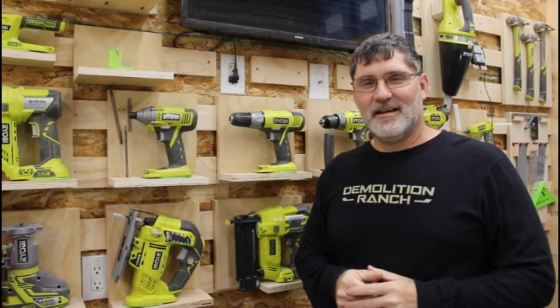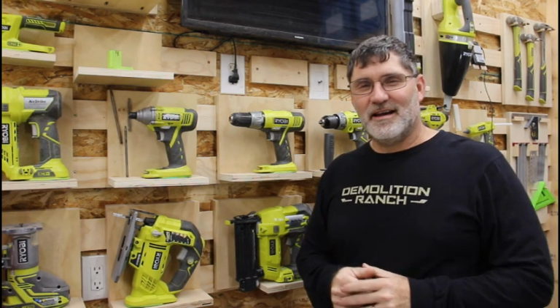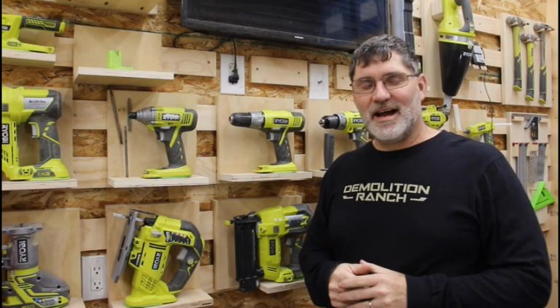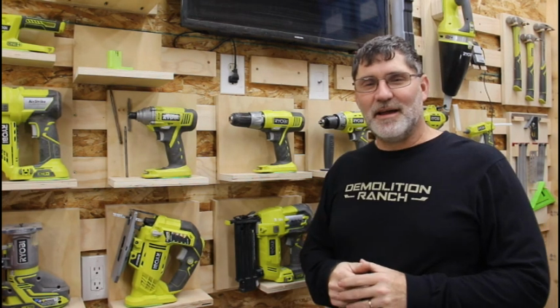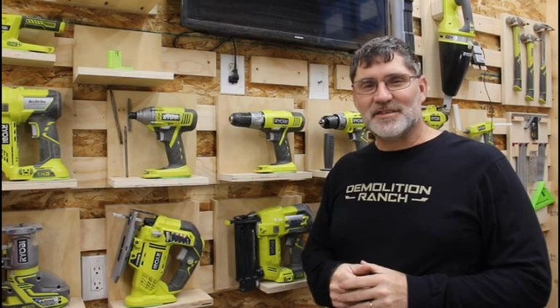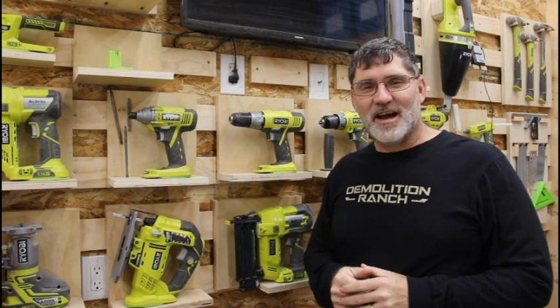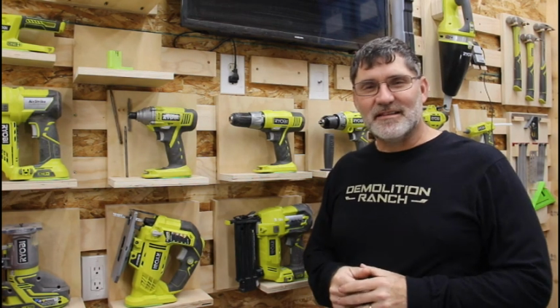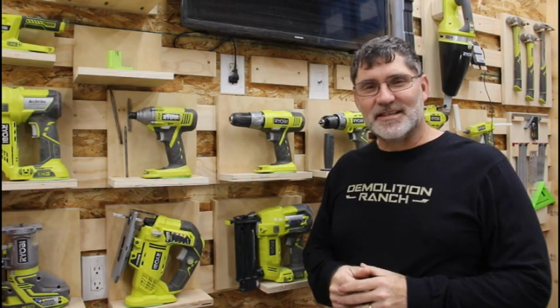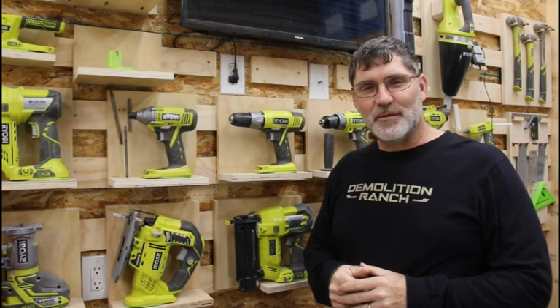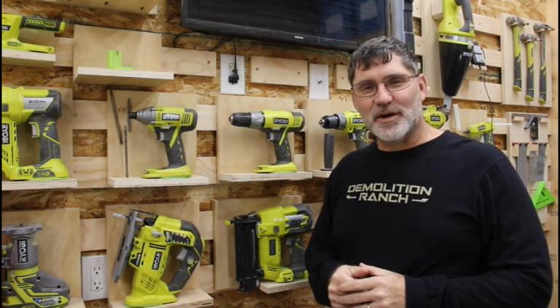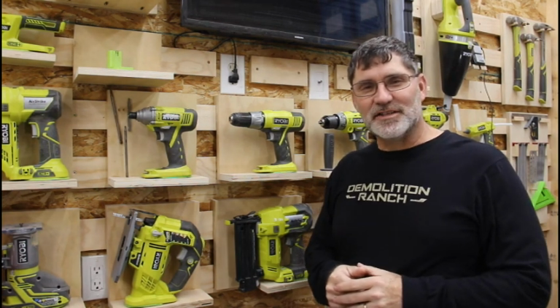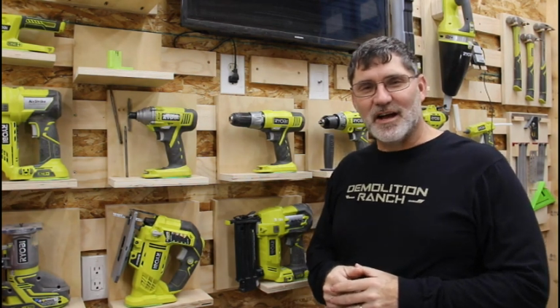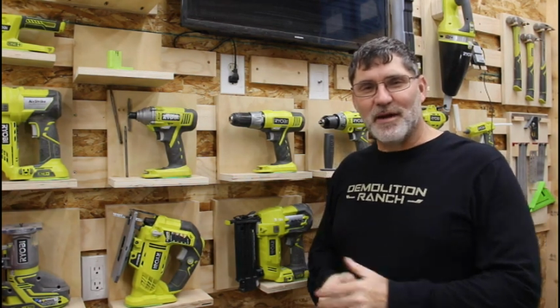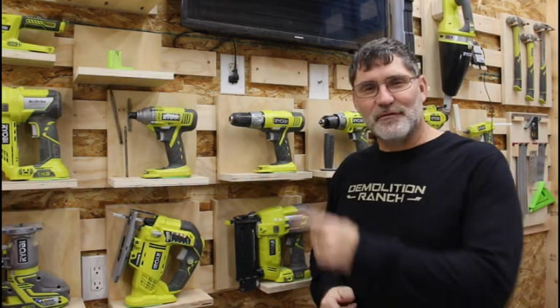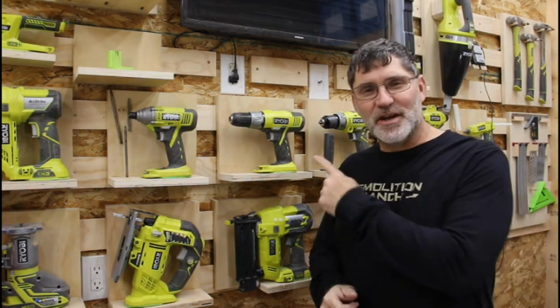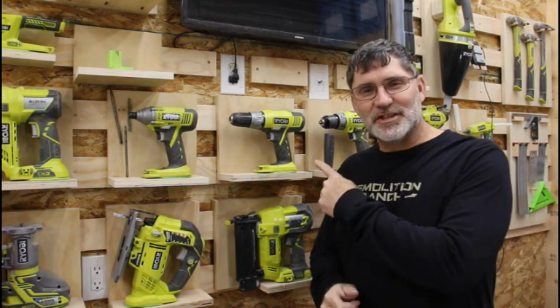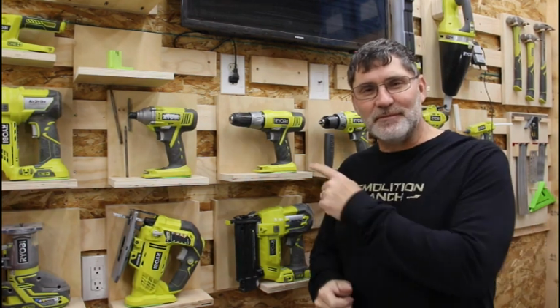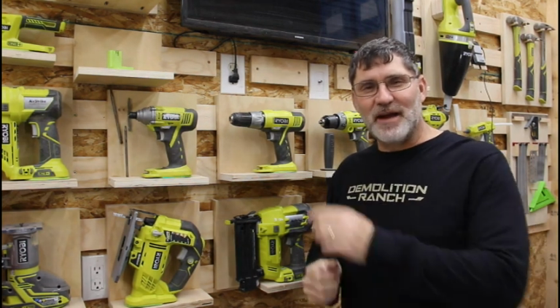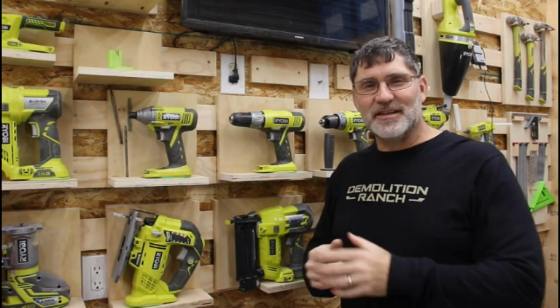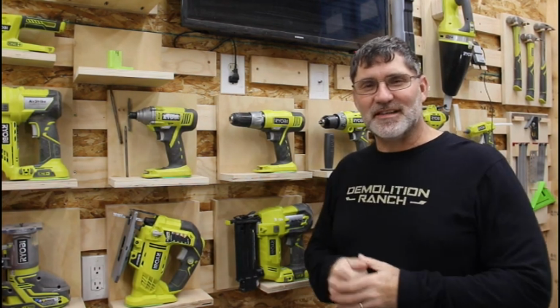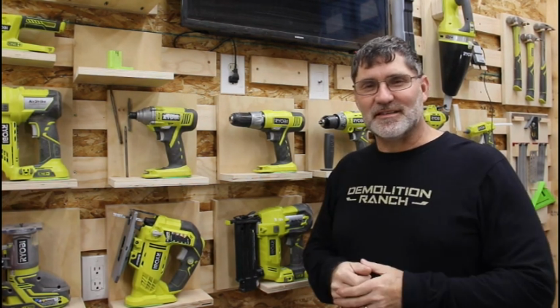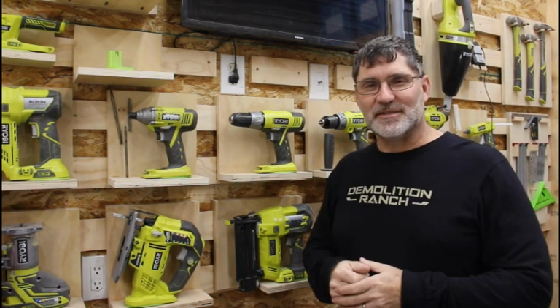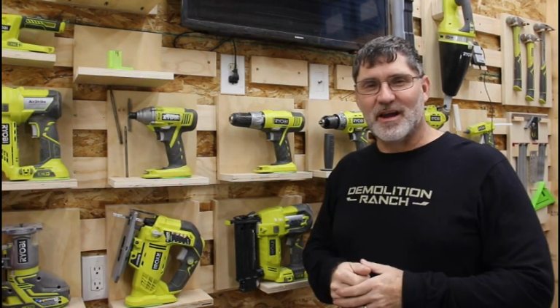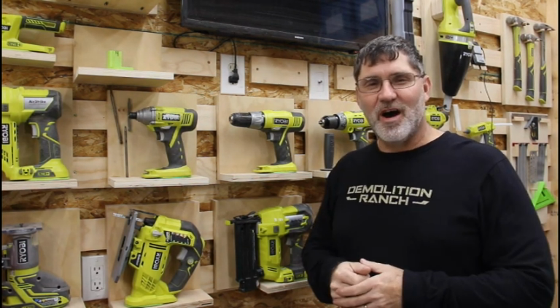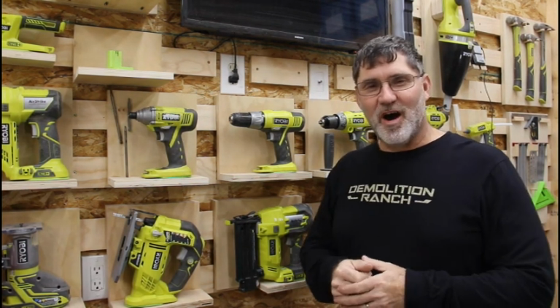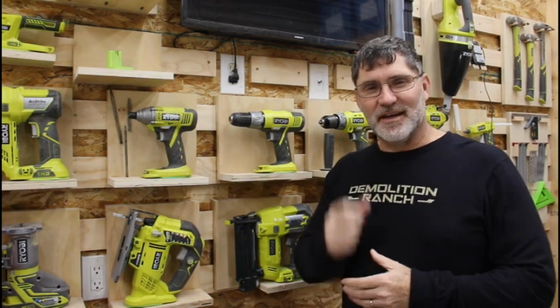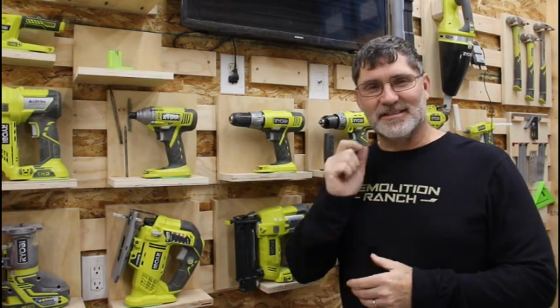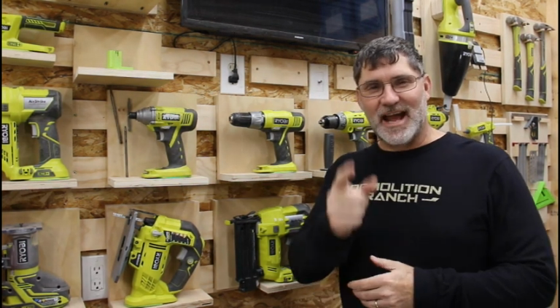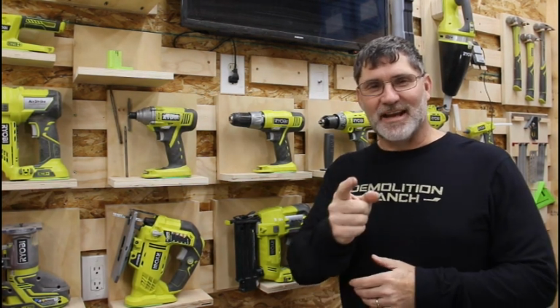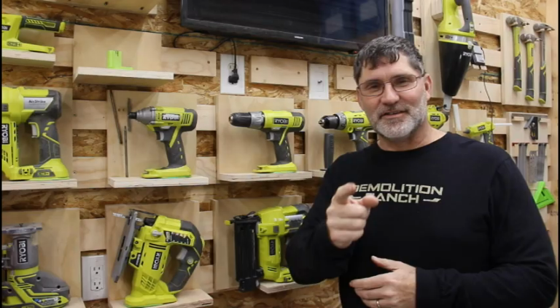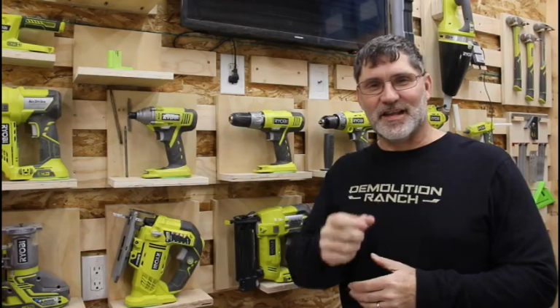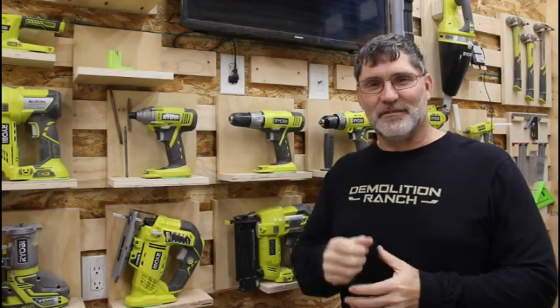Hi, I'm Scott and today we're going to talk about French cleat mounting systems on Dad It Yourself.